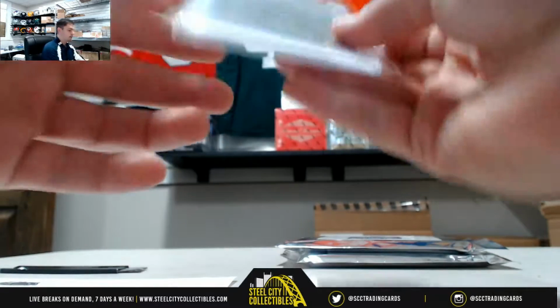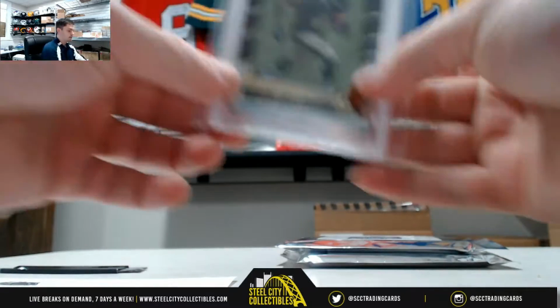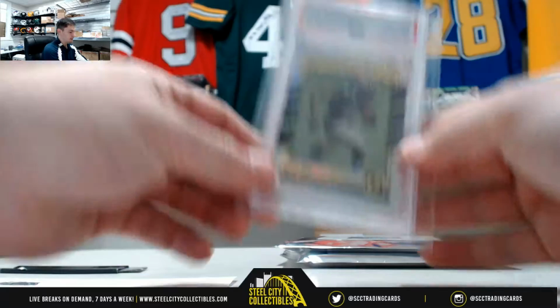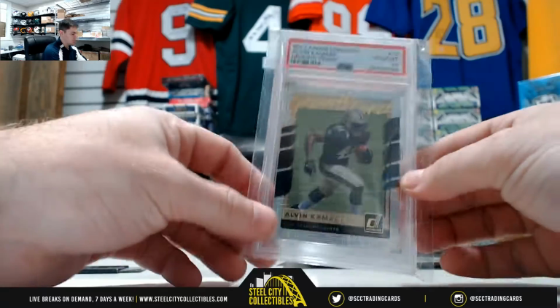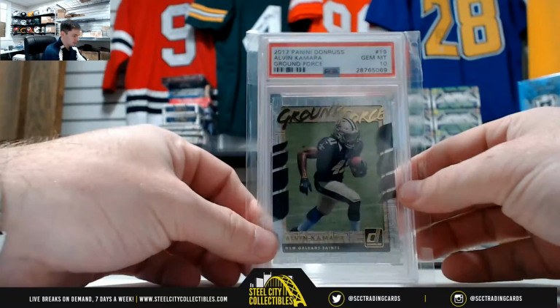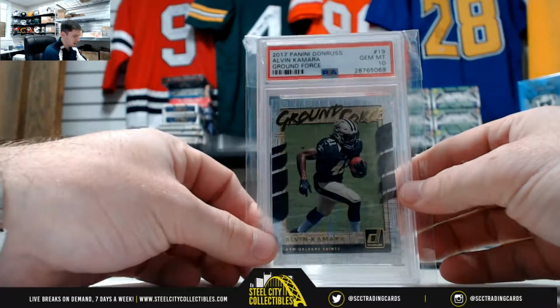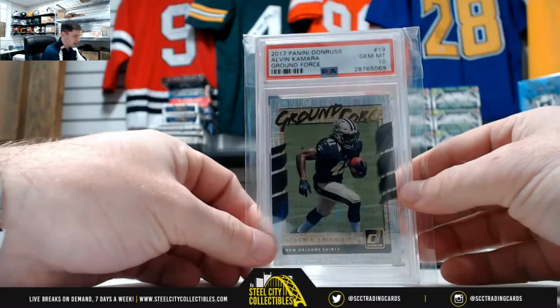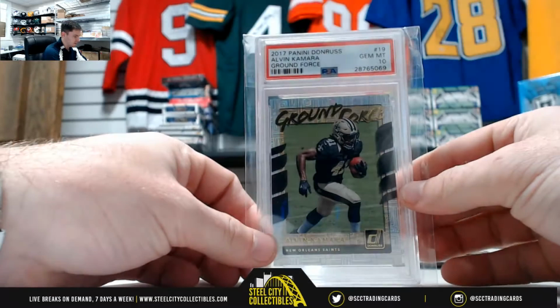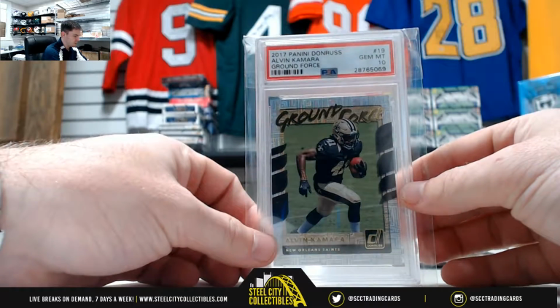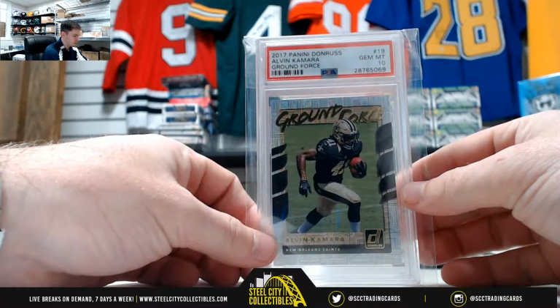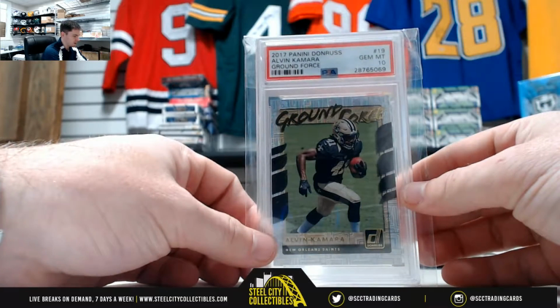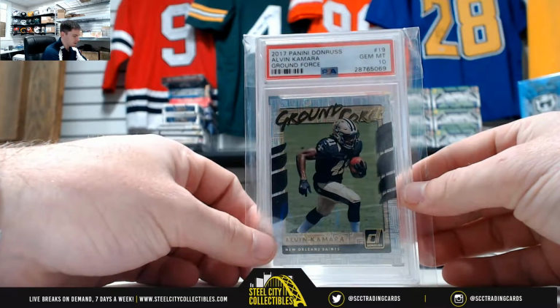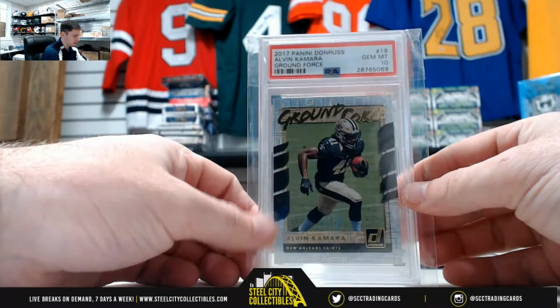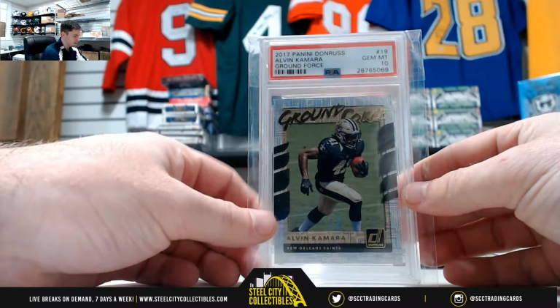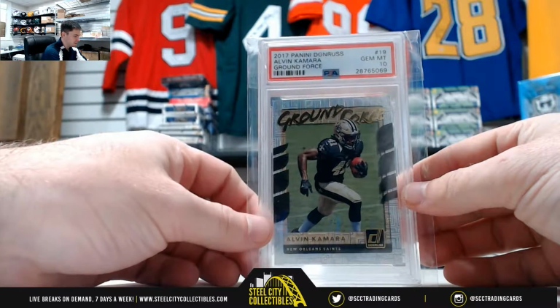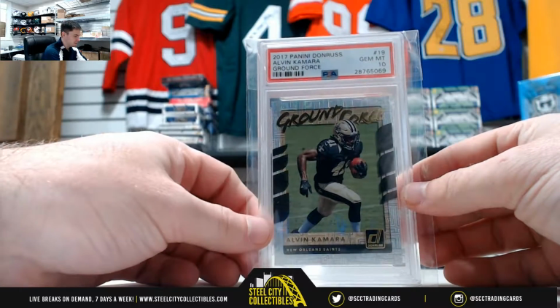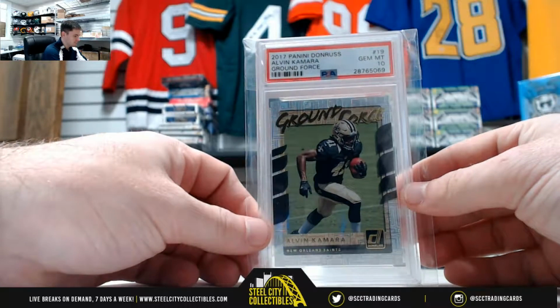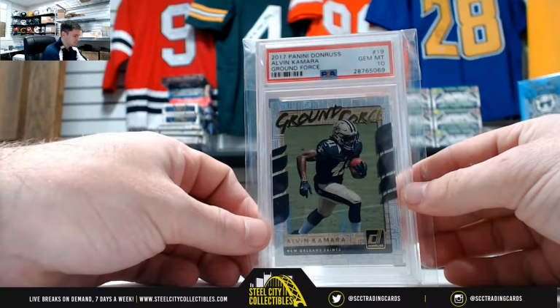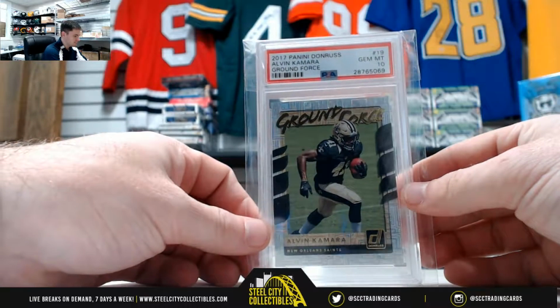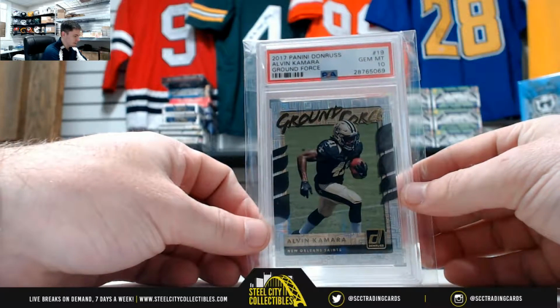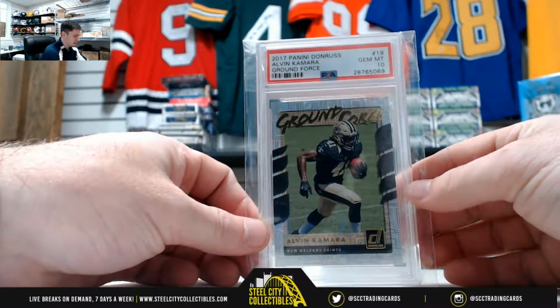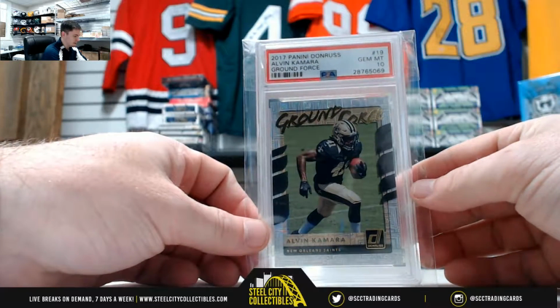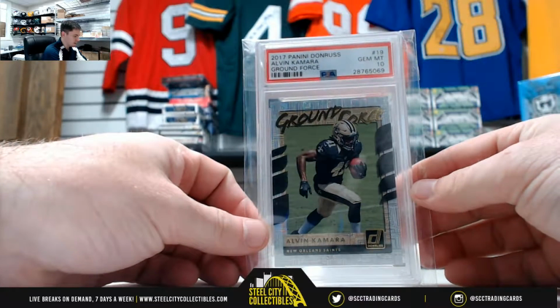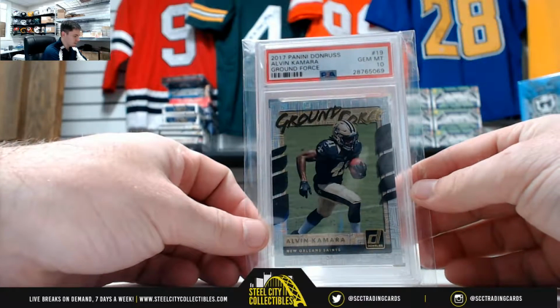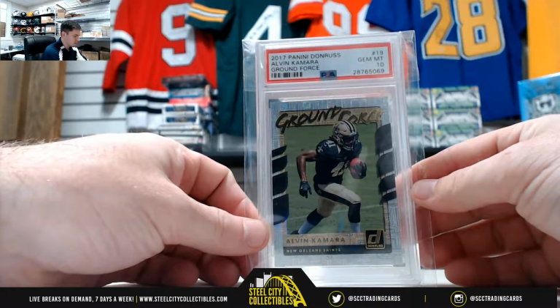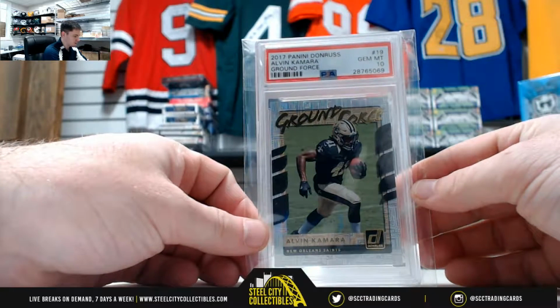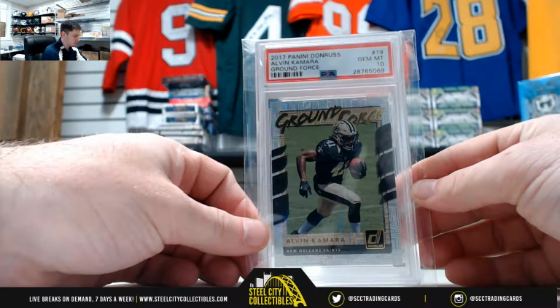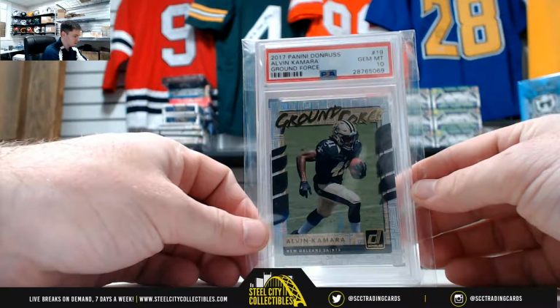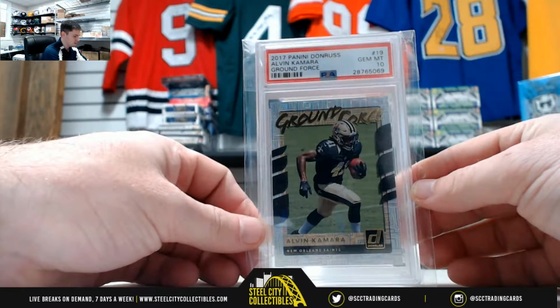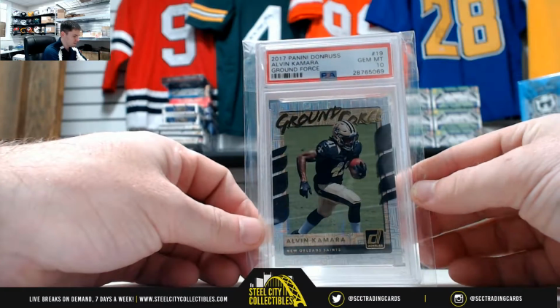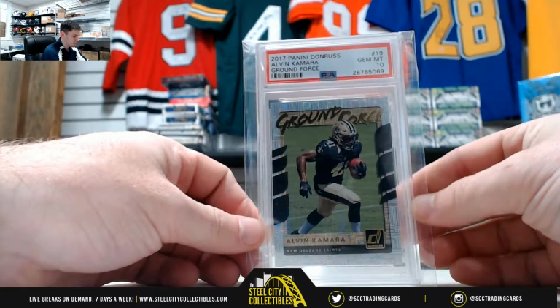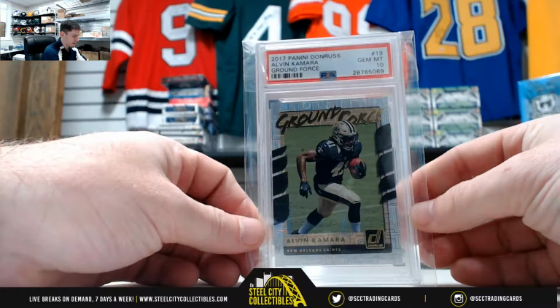Nice one here — Alvin Kamara, Panini Ground Force, Gem Mint 10.